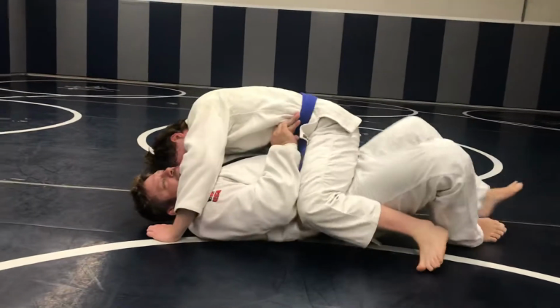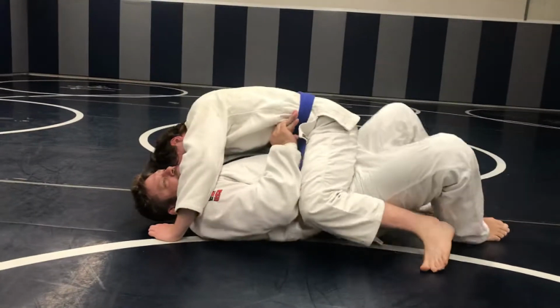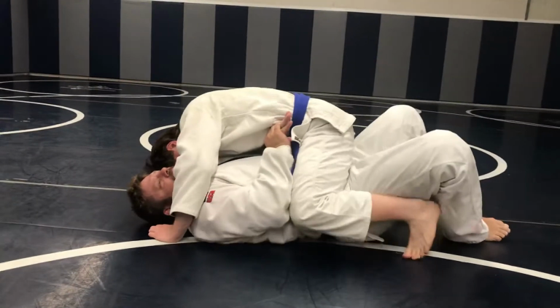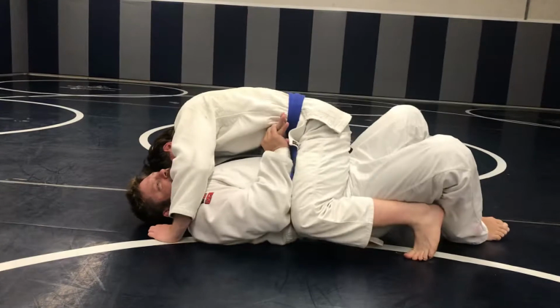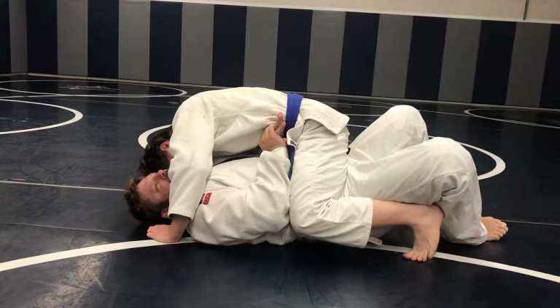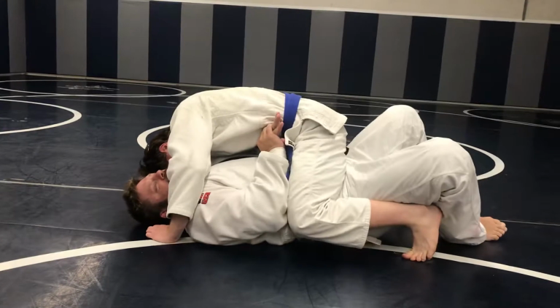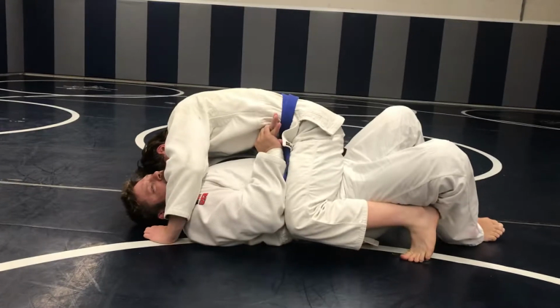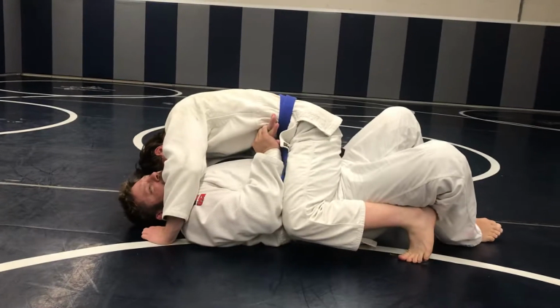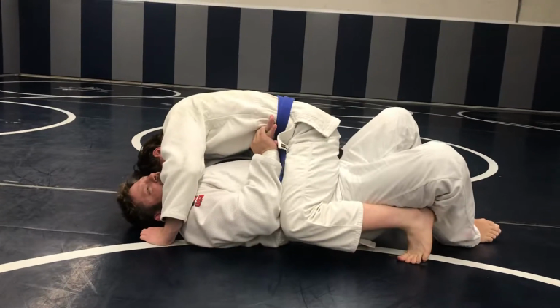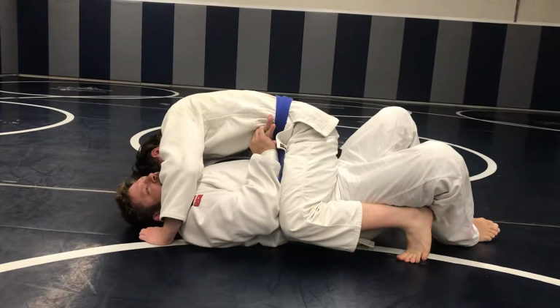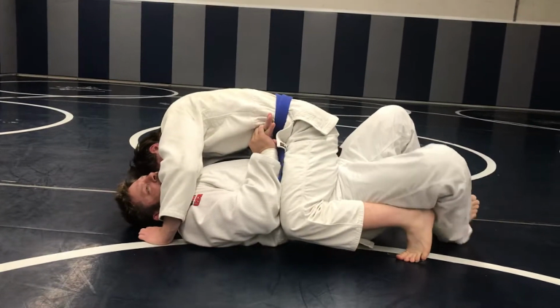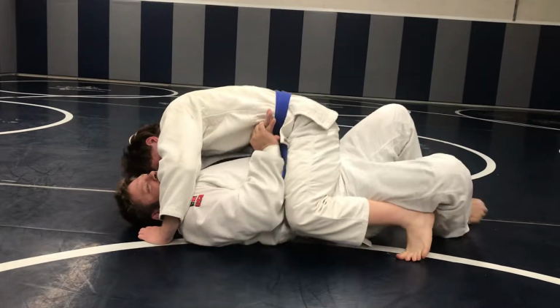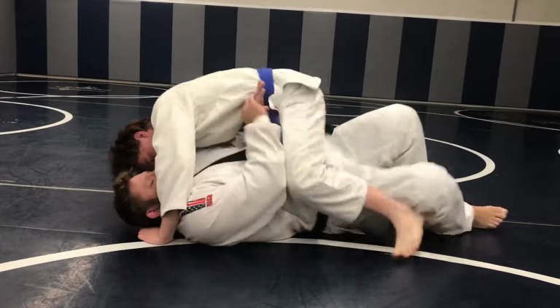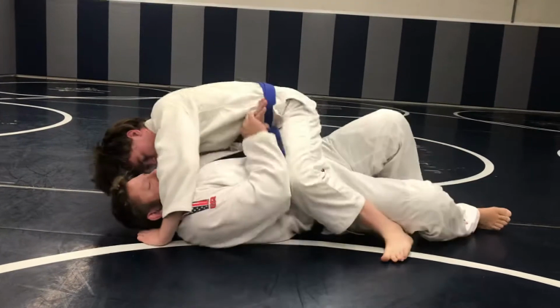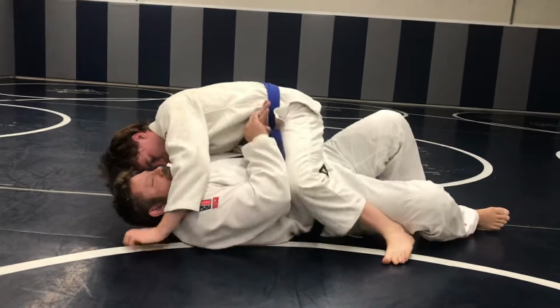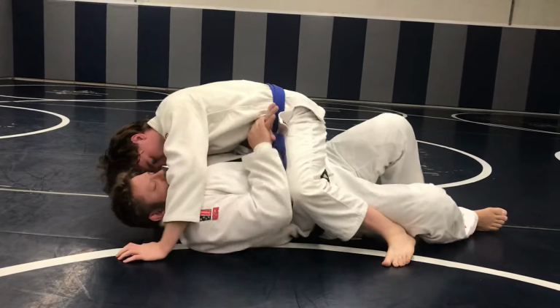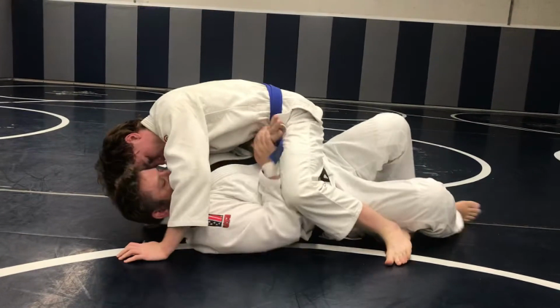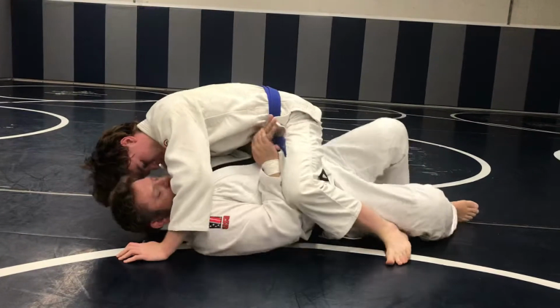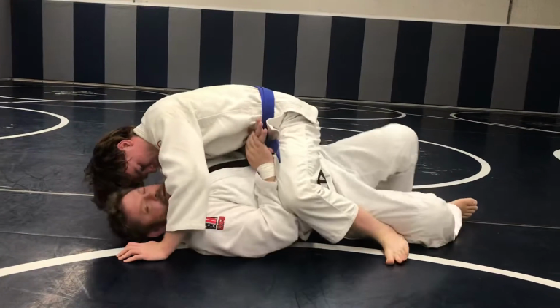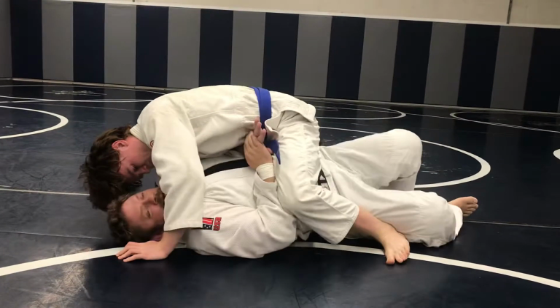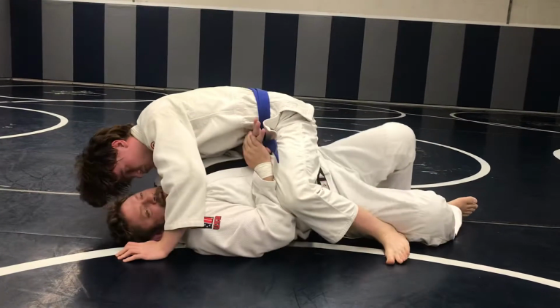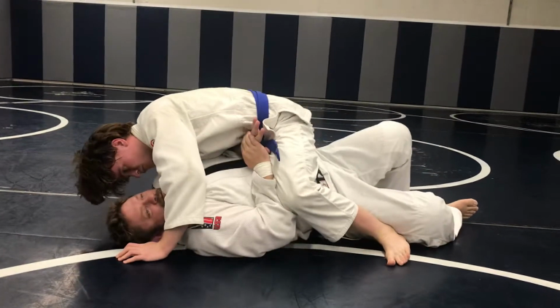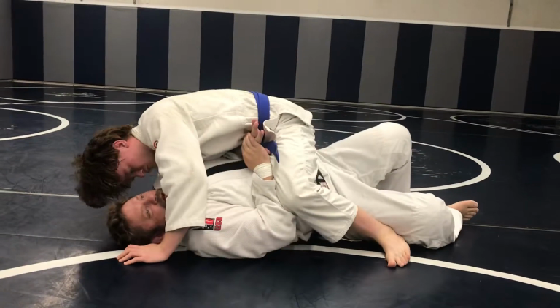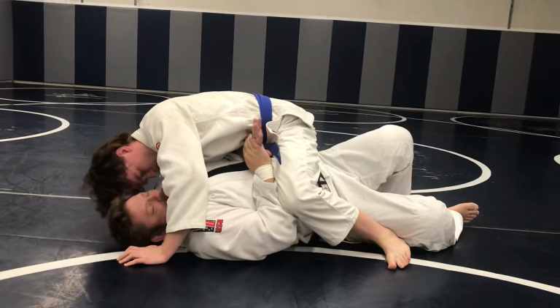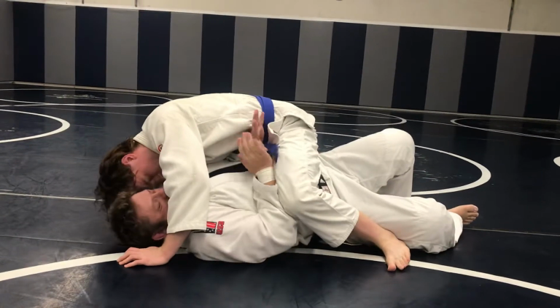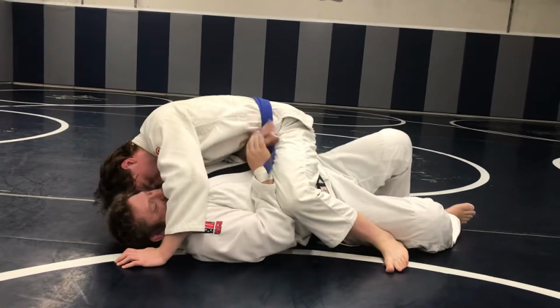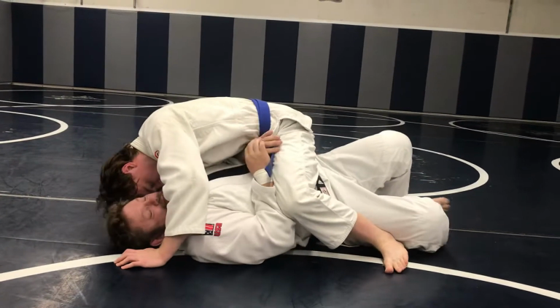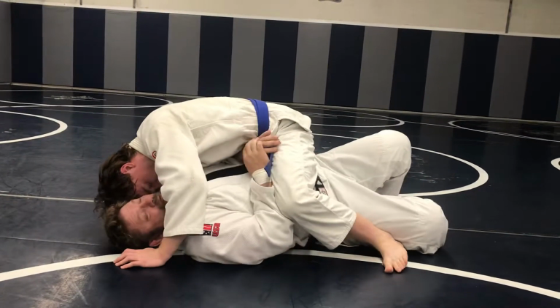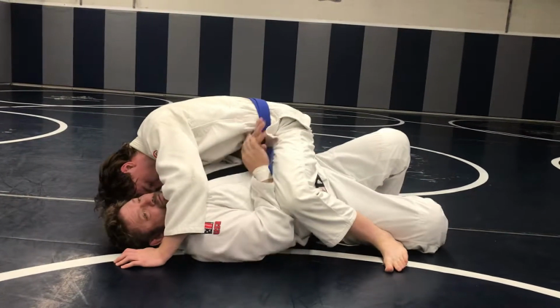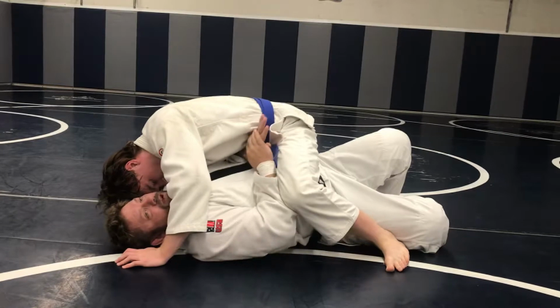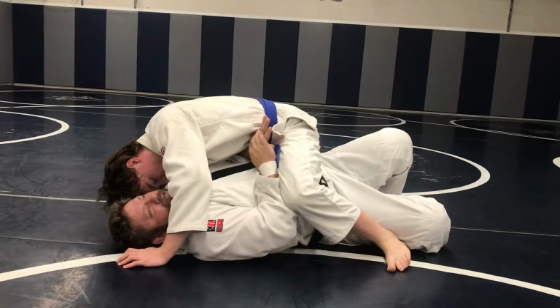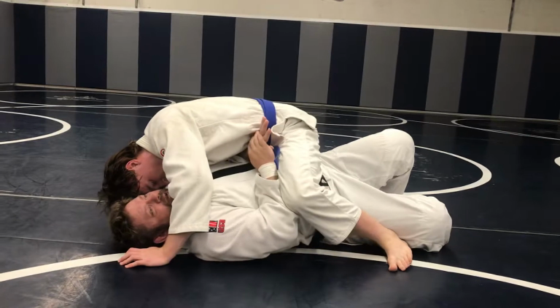So from here, I'm going to get on my side, because now I have a lot more movement on my side.